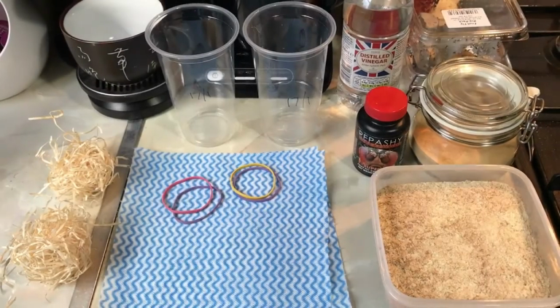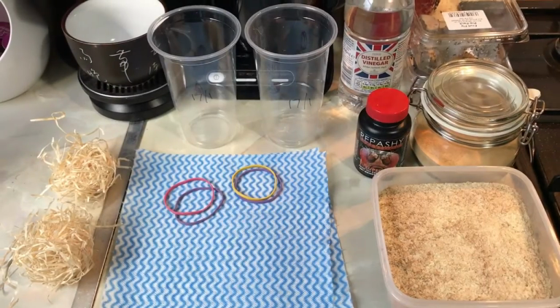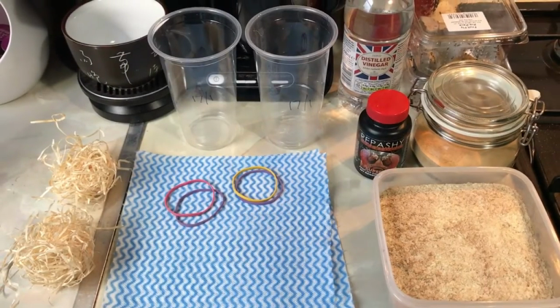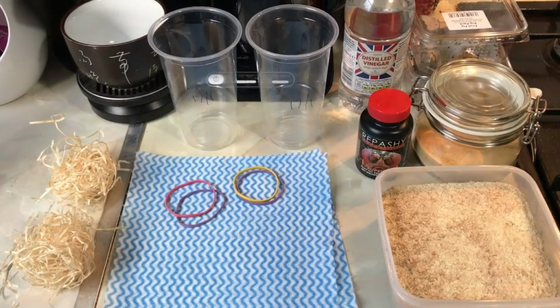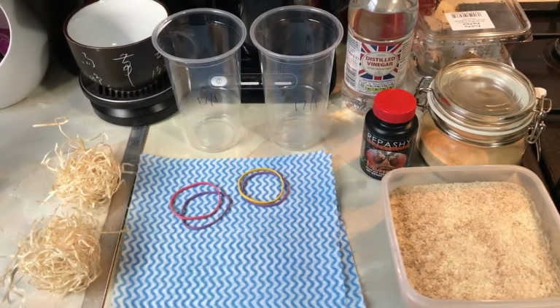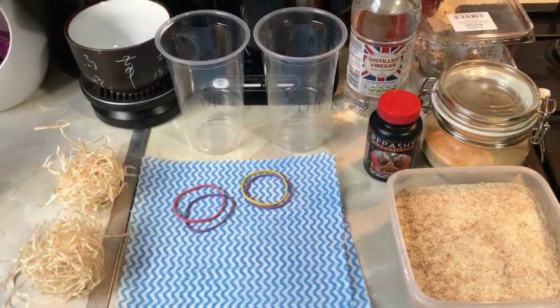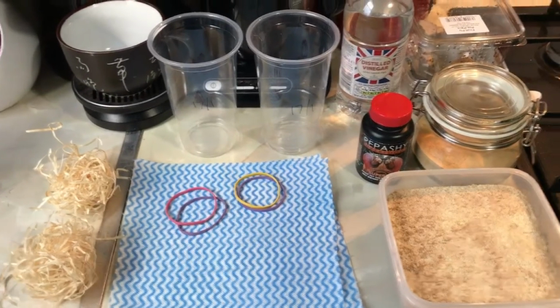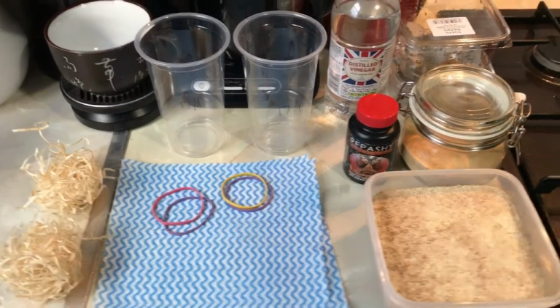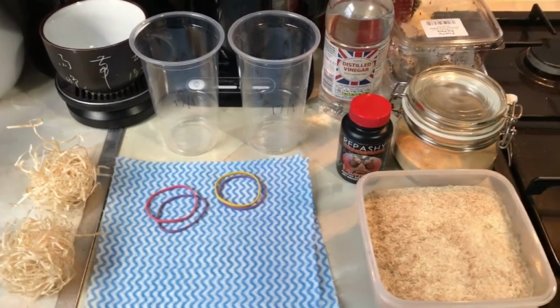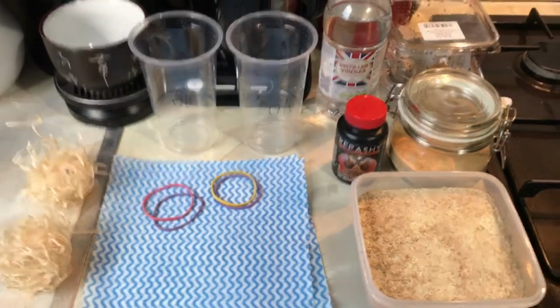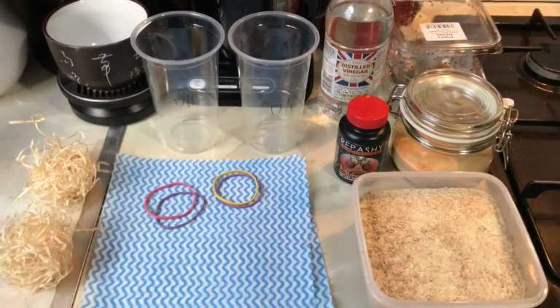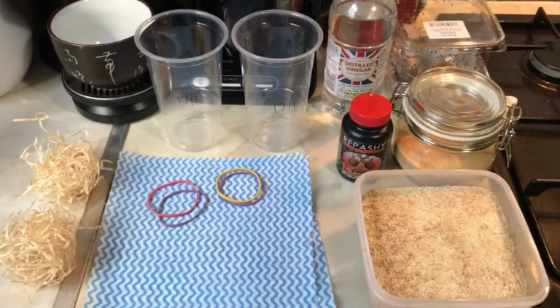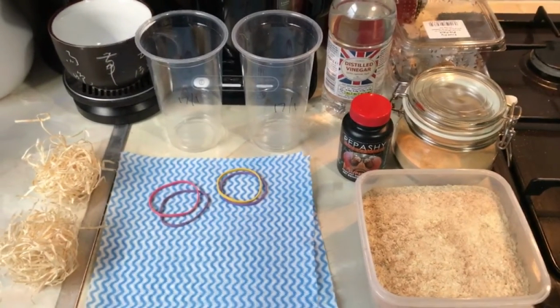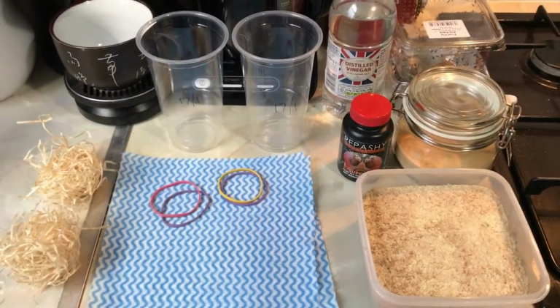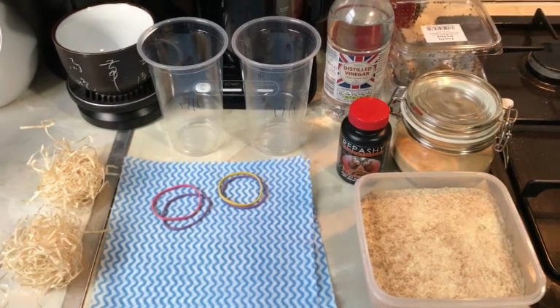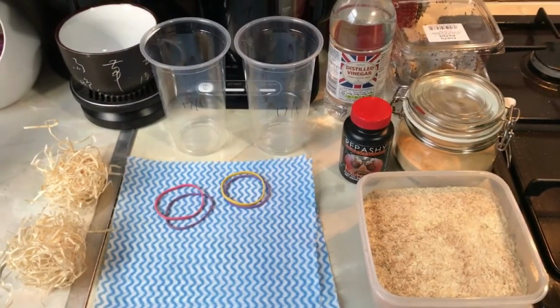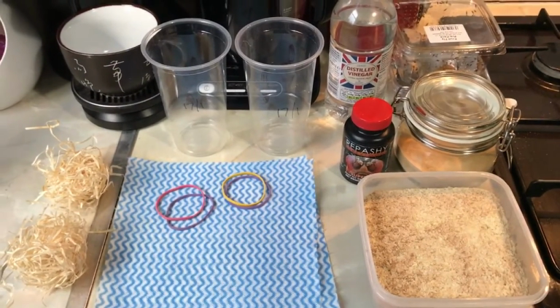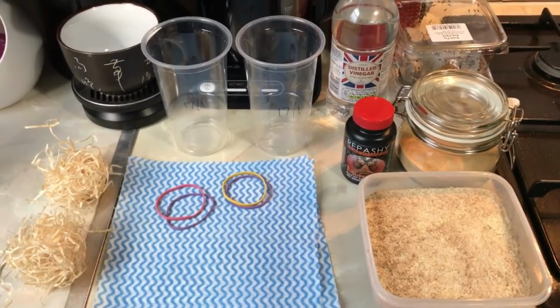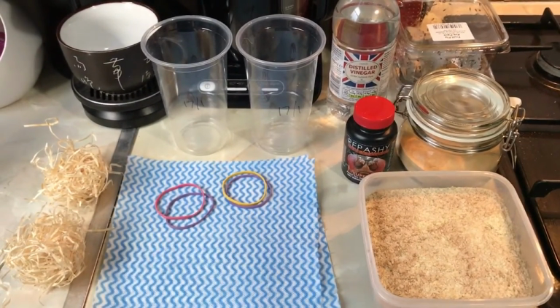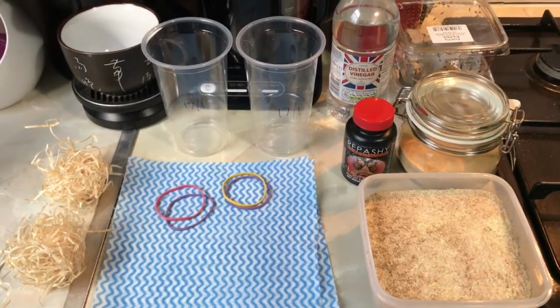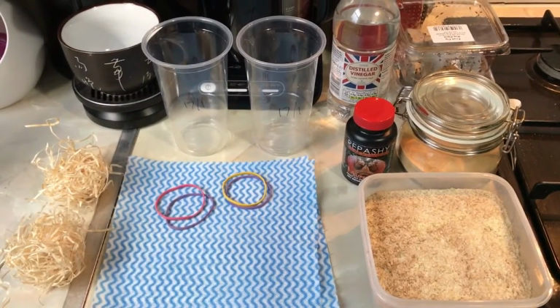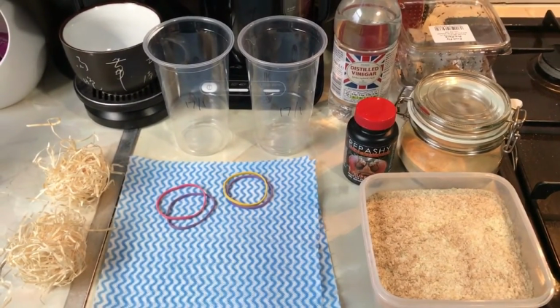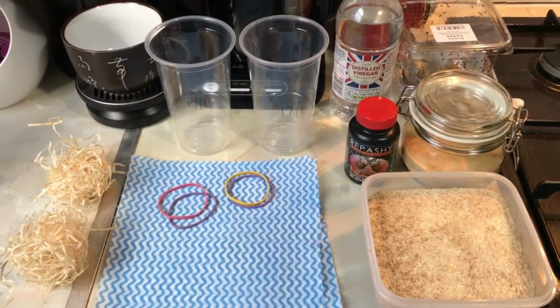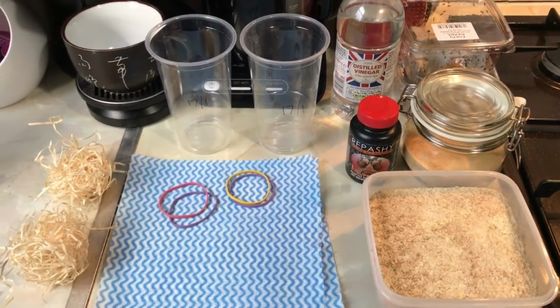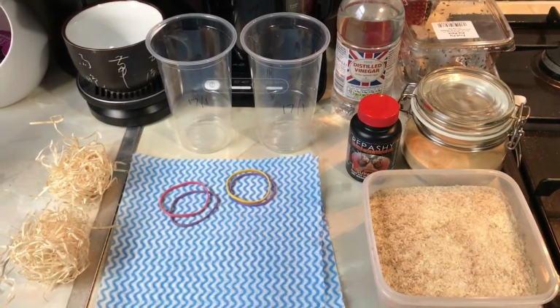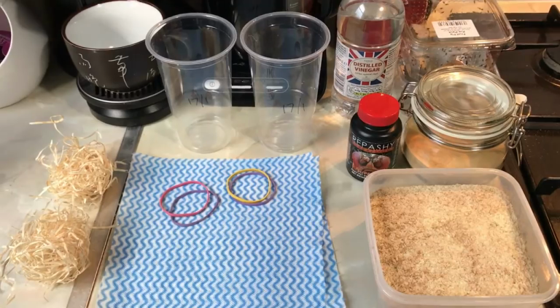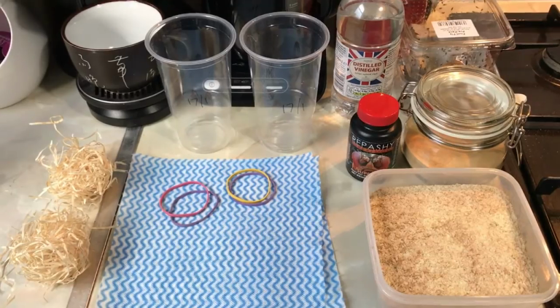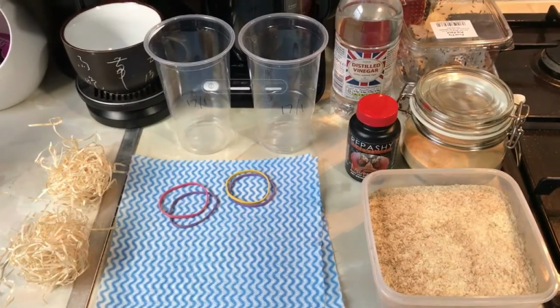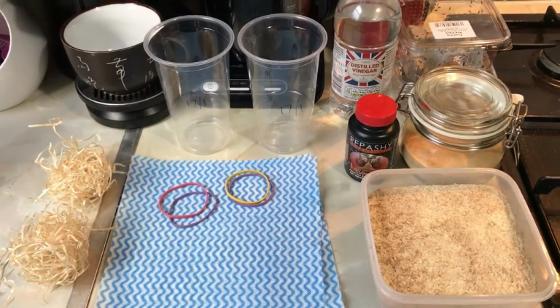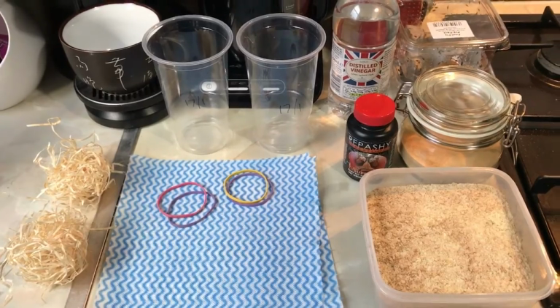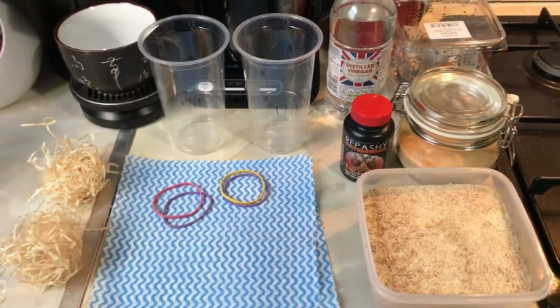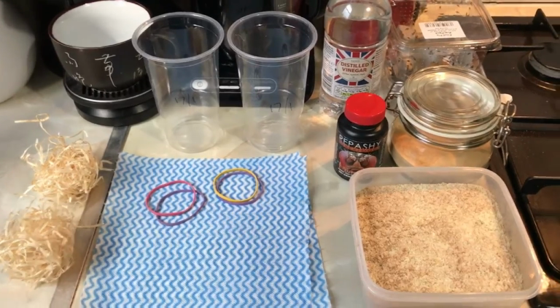Hey guys, welcome back to Jensen's Reptiles. Today I'm going to show you how to make a fly culture from scratch.